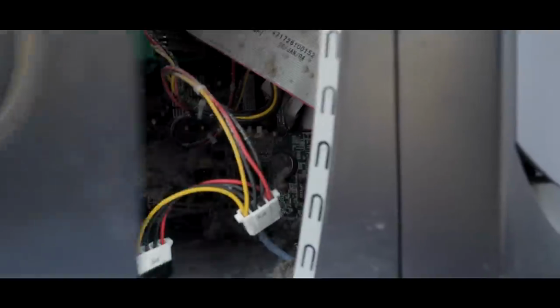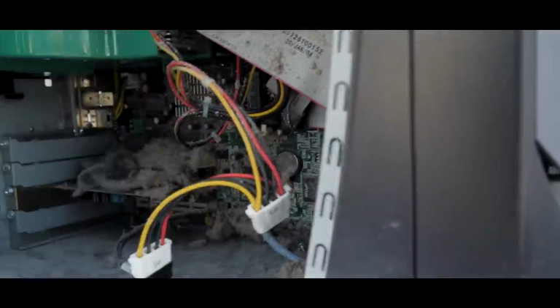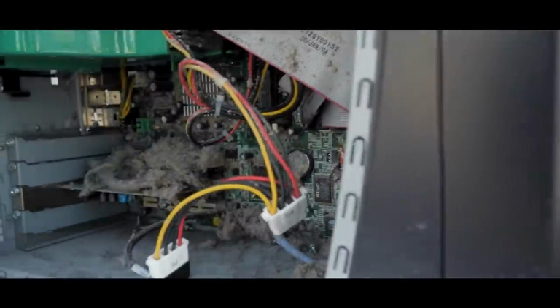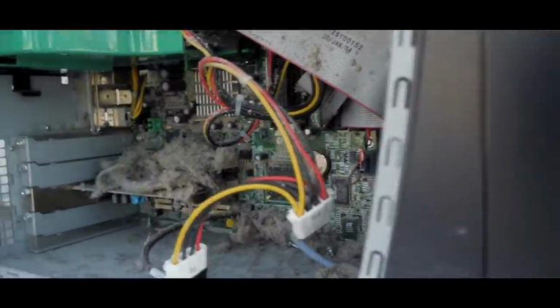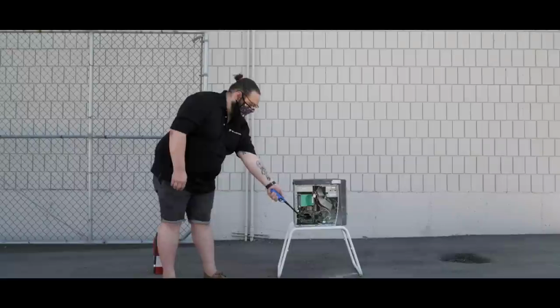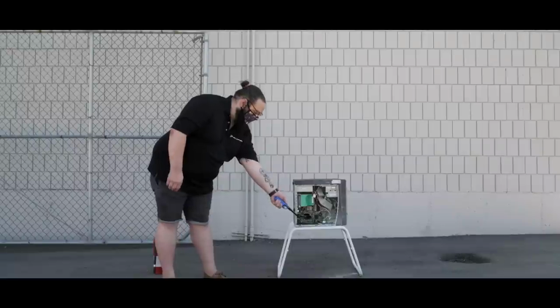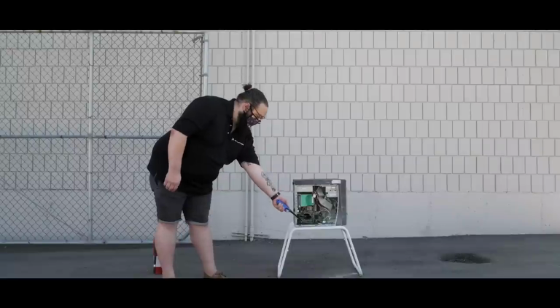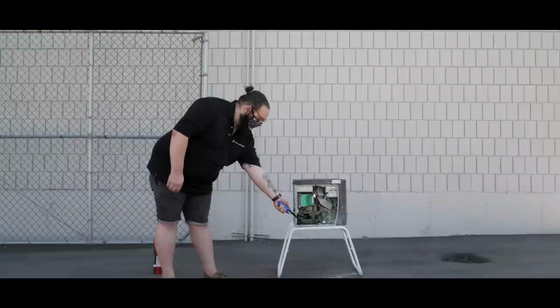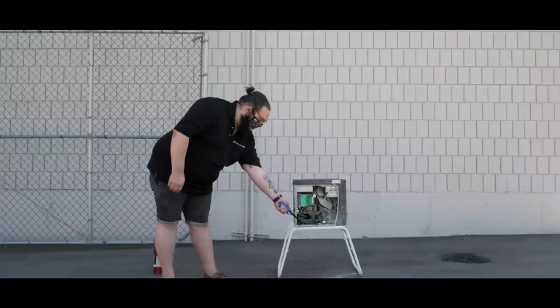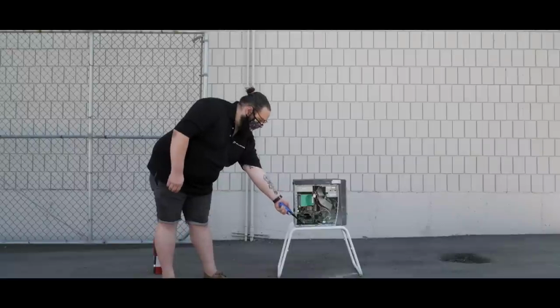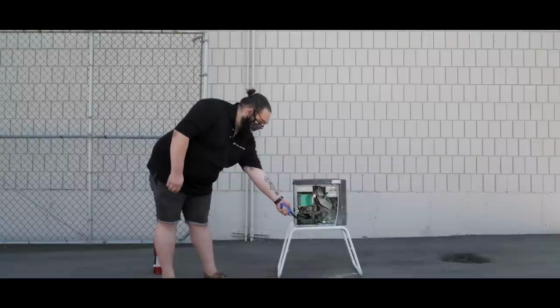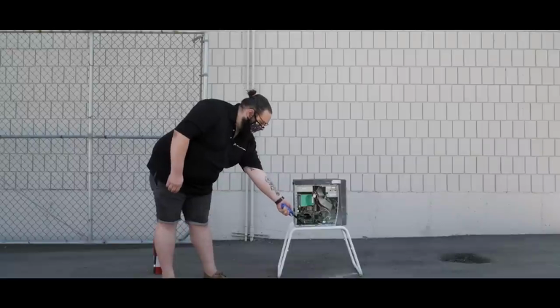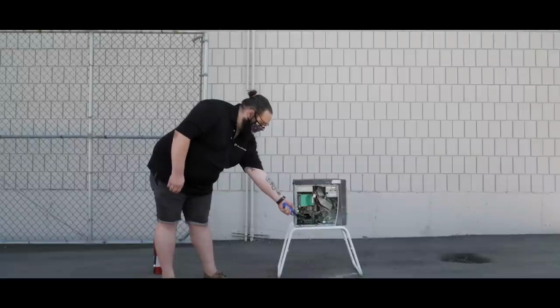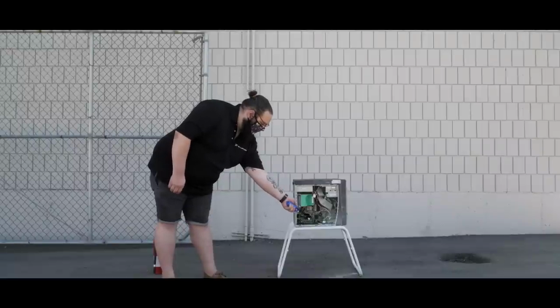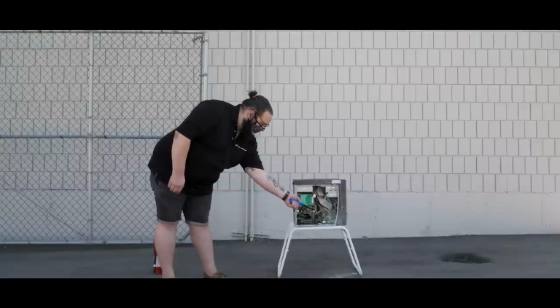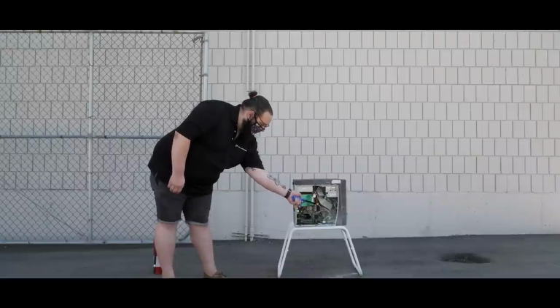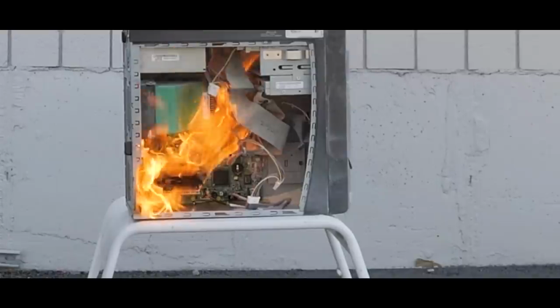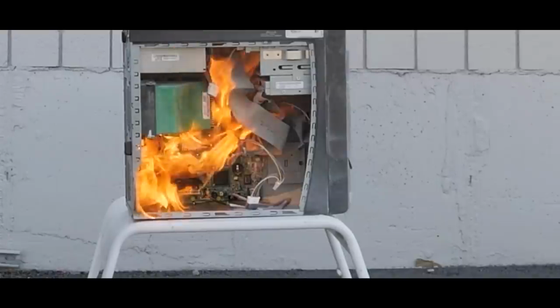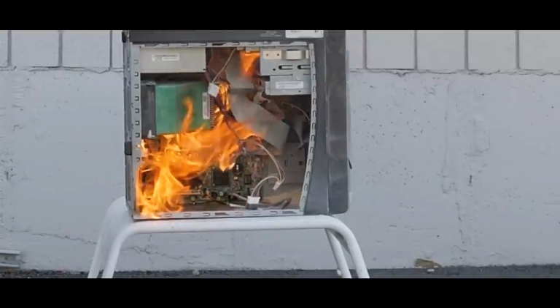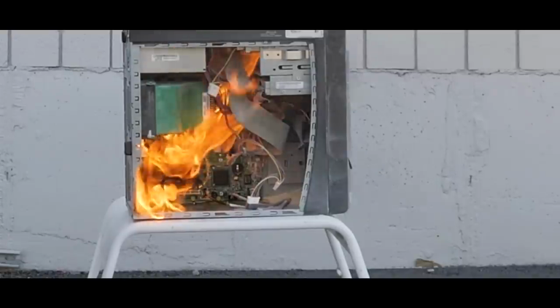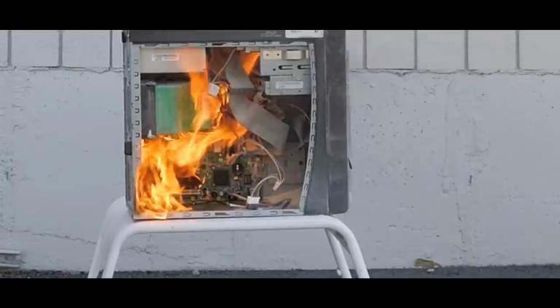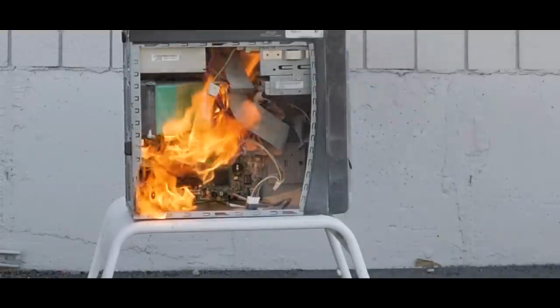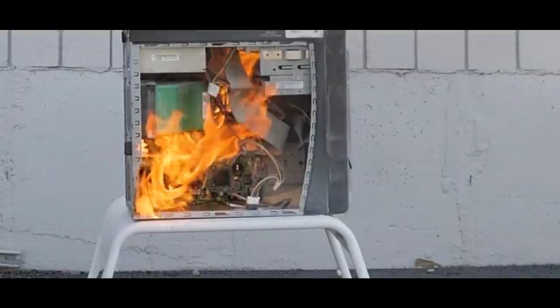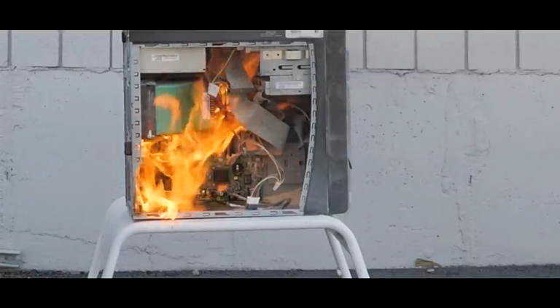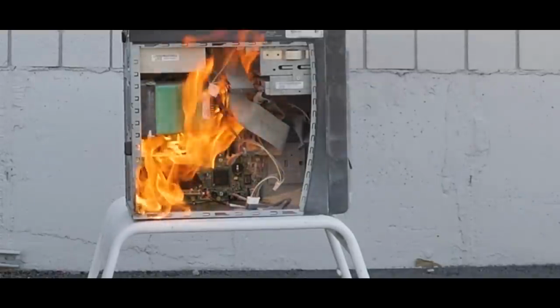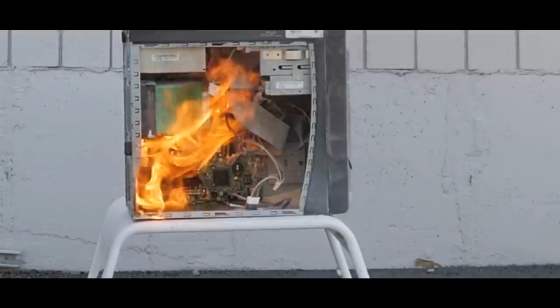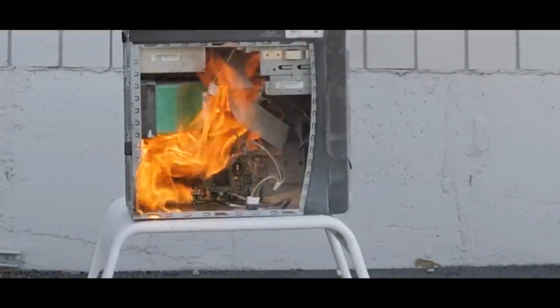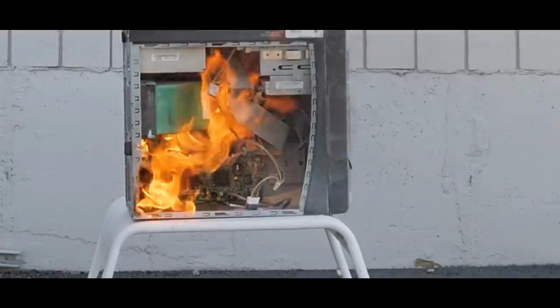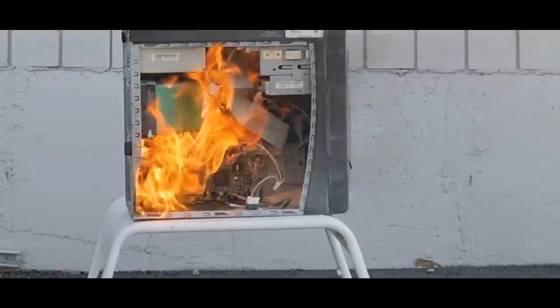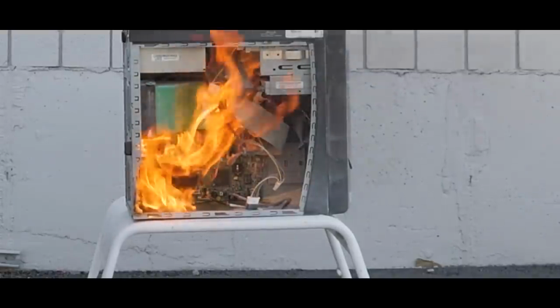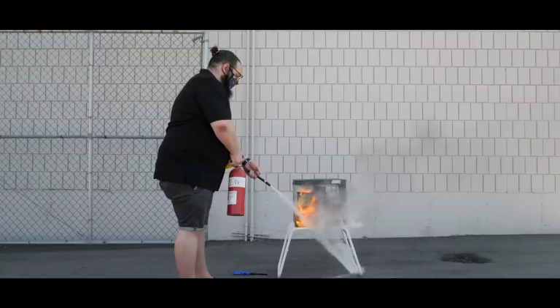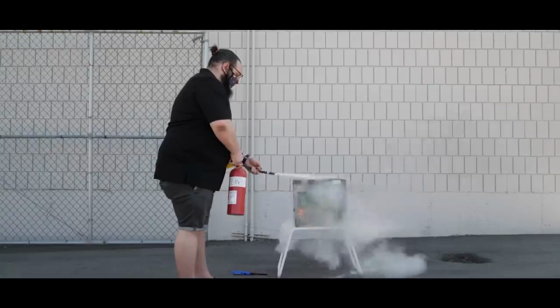Observe. Holy moly, grab that fire extinguisher and put it out already!